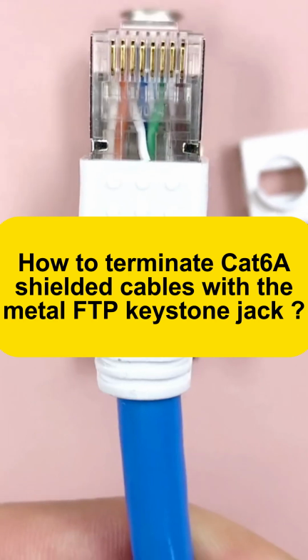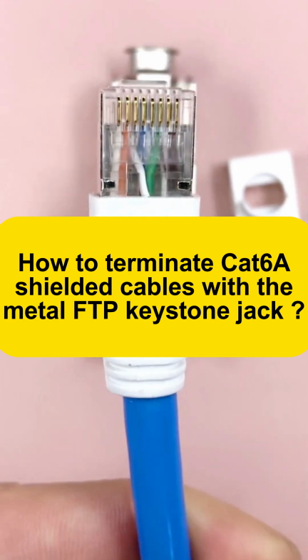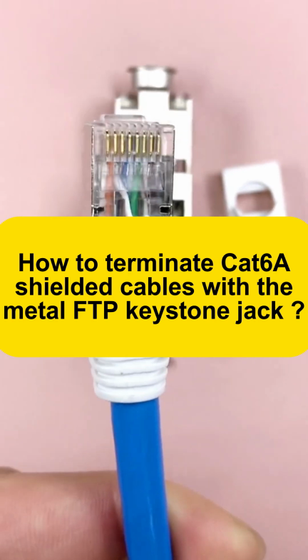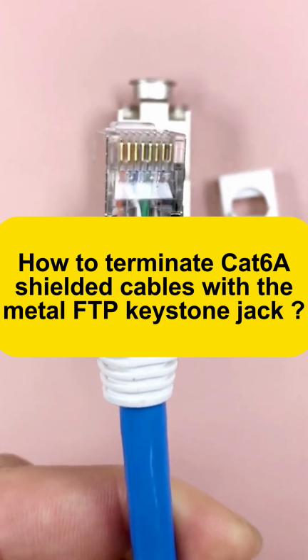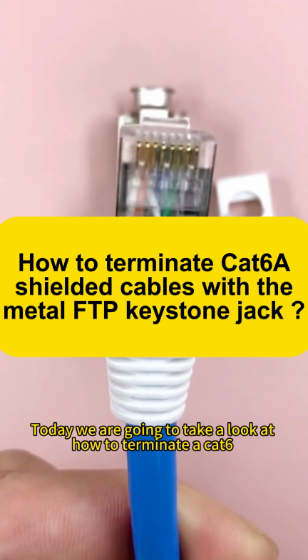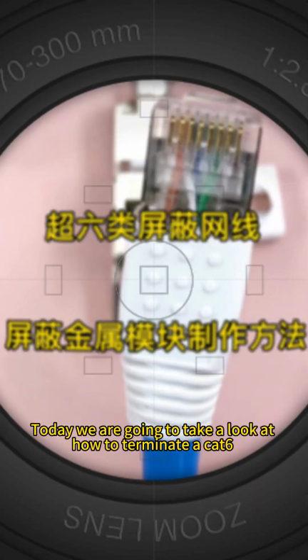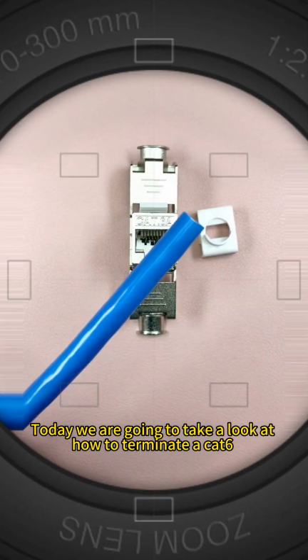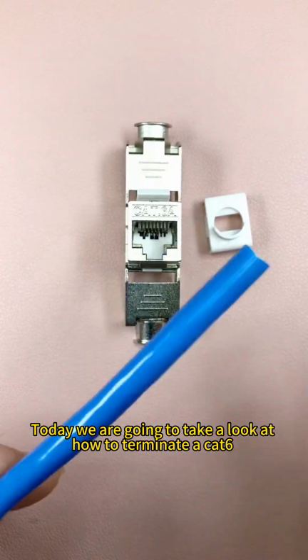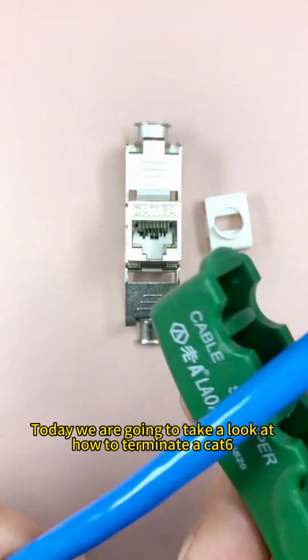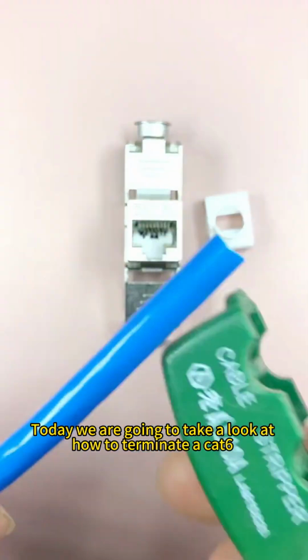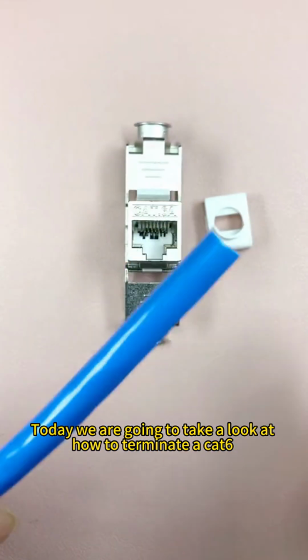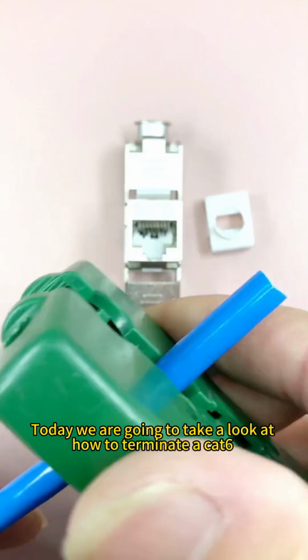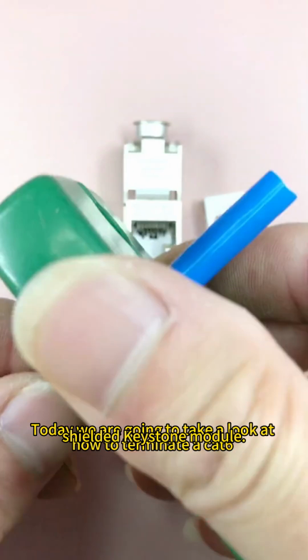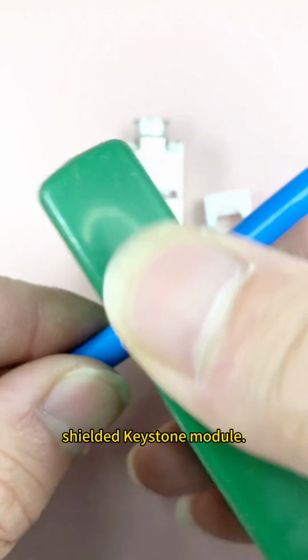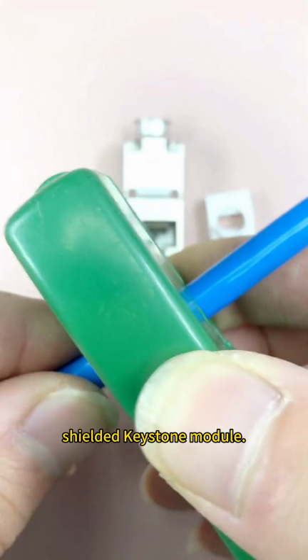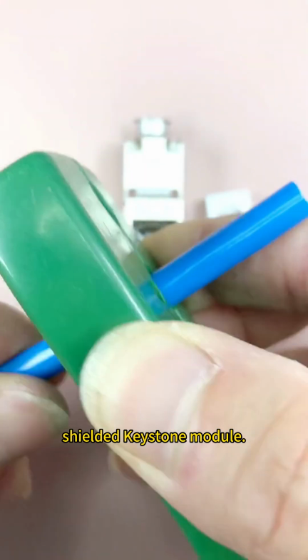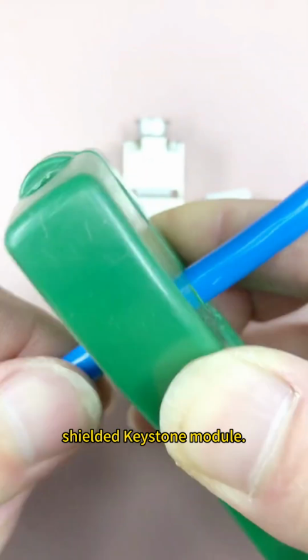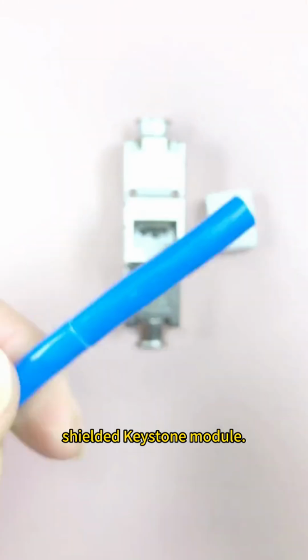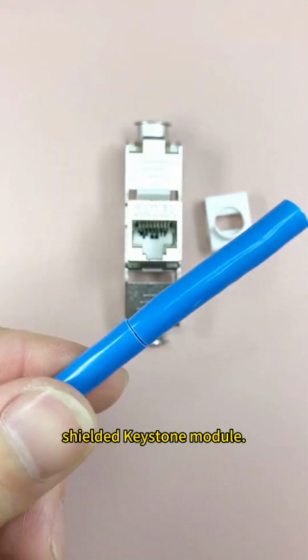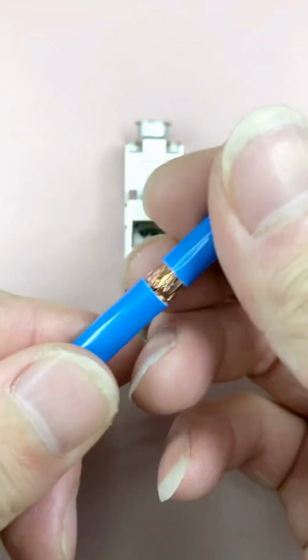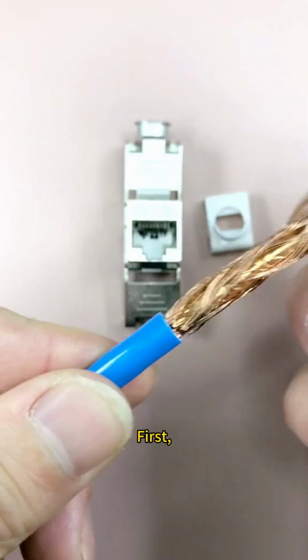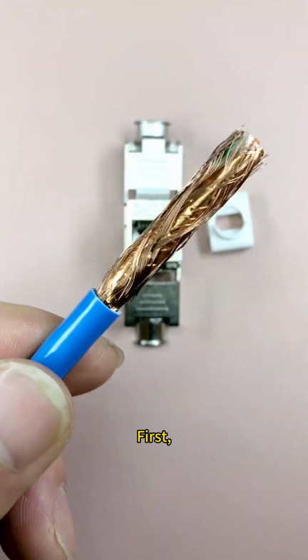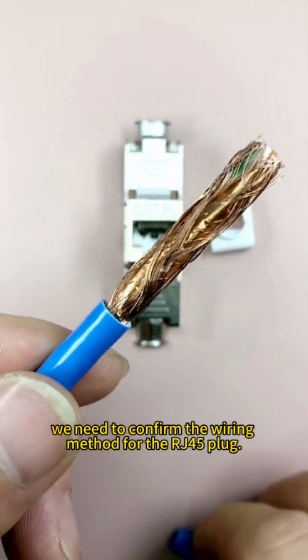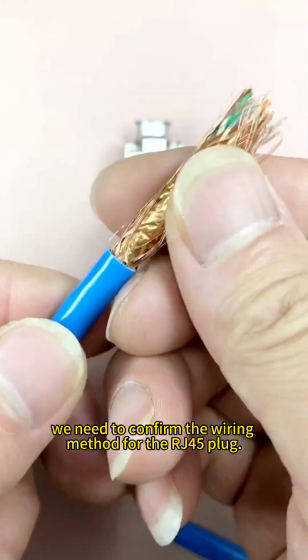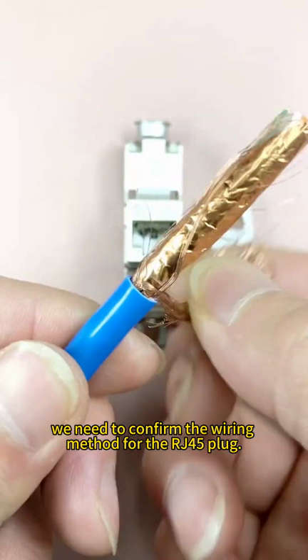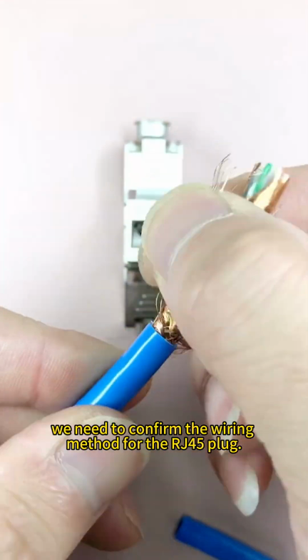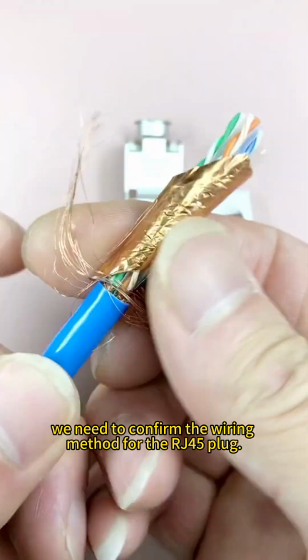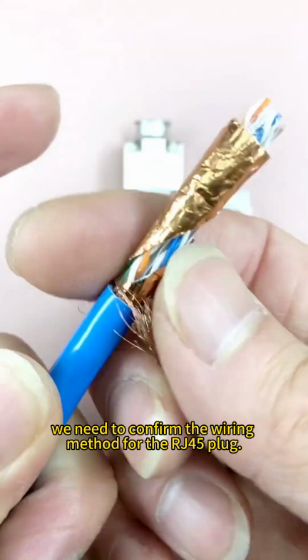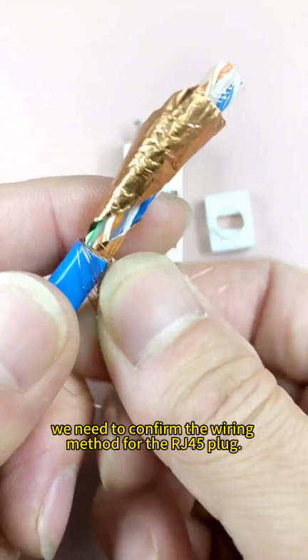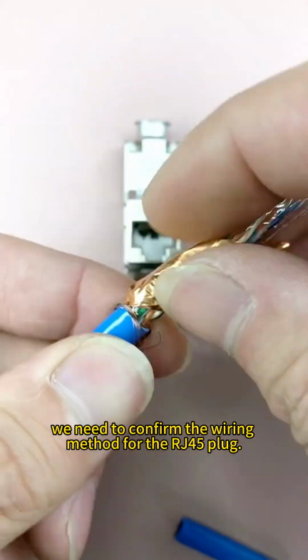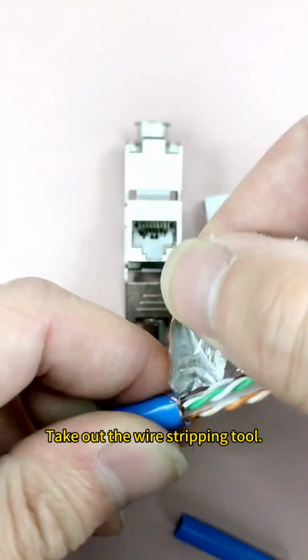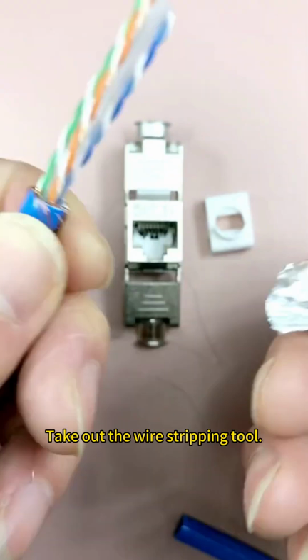Today we're going to take a look at how to terminate a CAT6 shielded keystone module. First, we need to confirm the wiring method for the RJ45 plug.